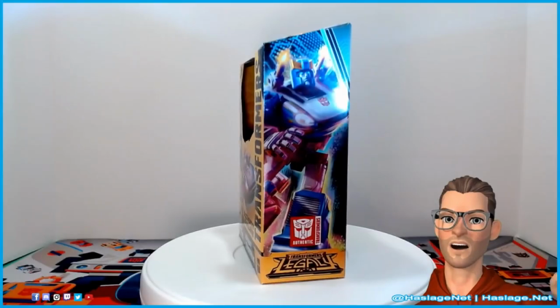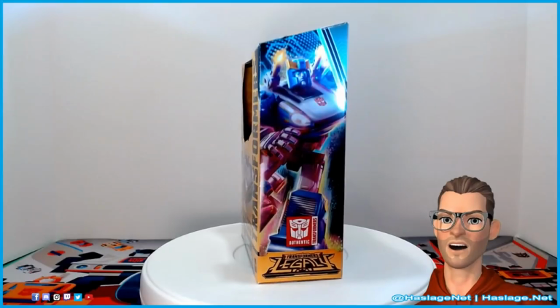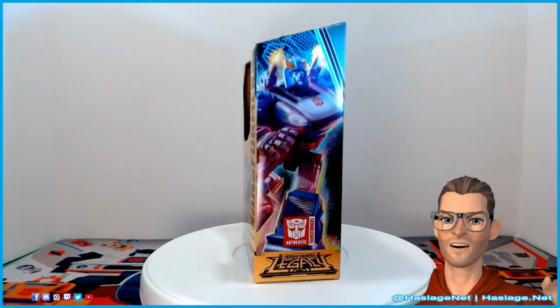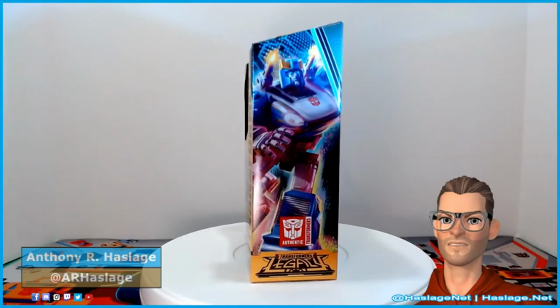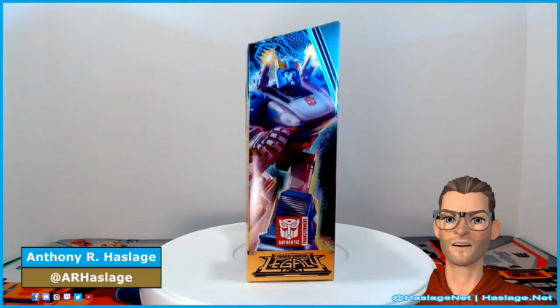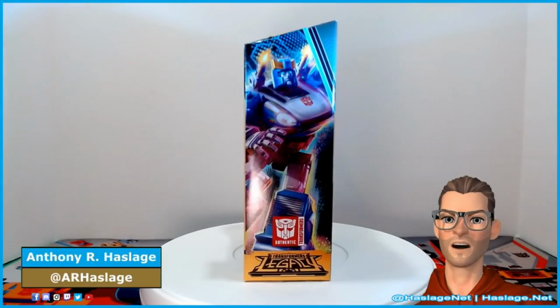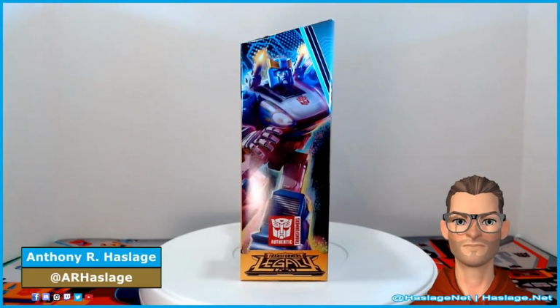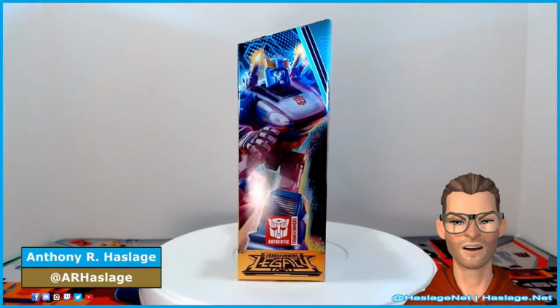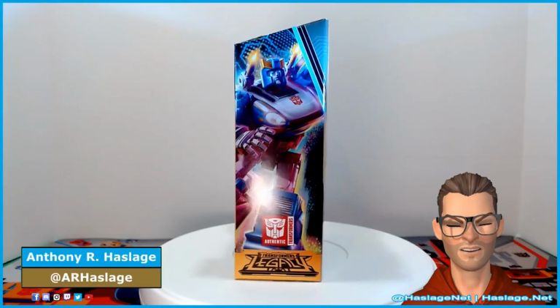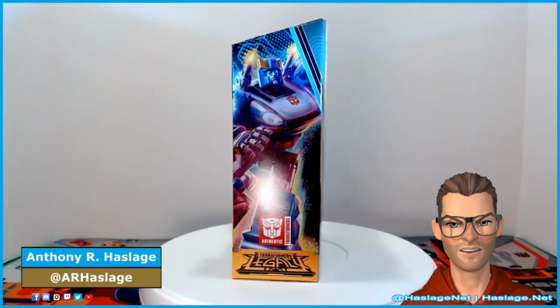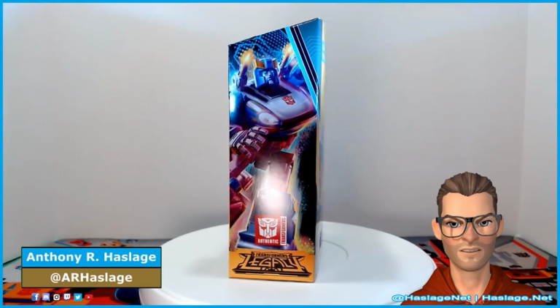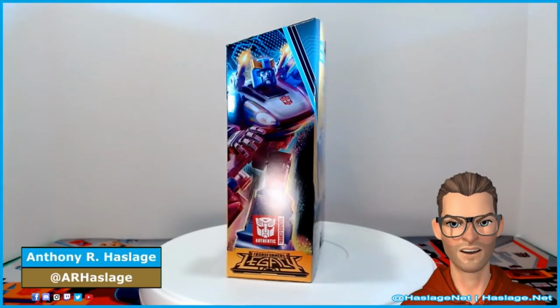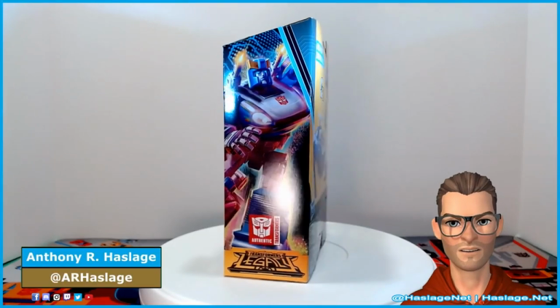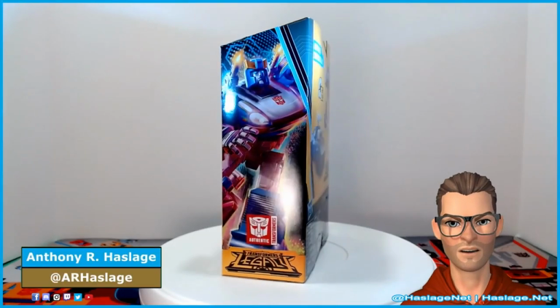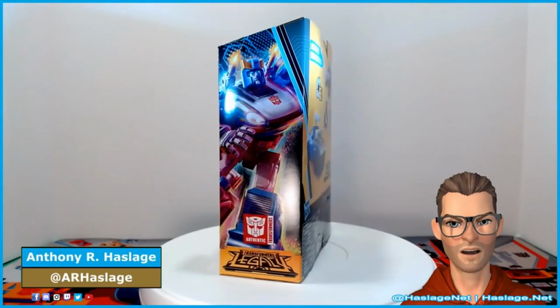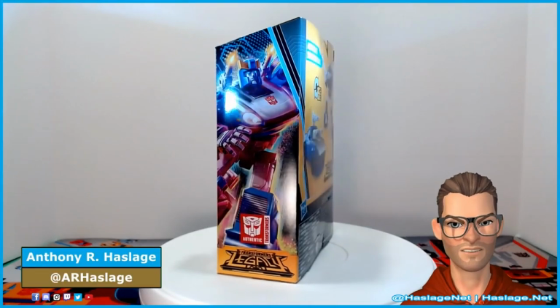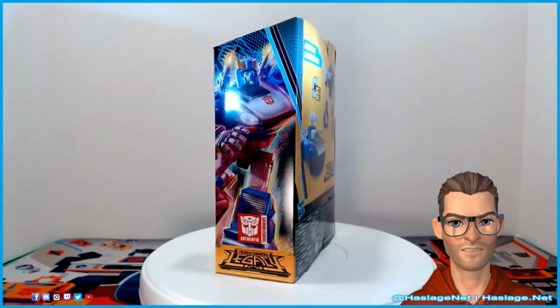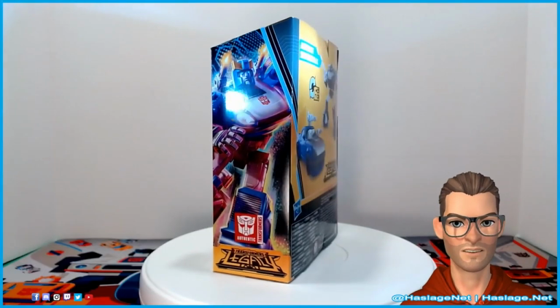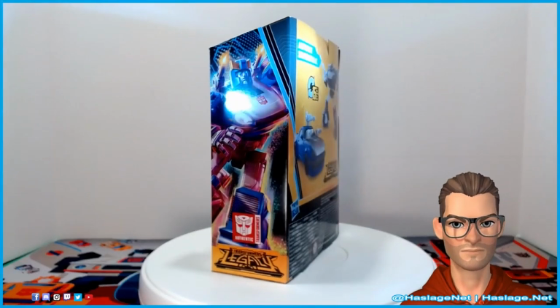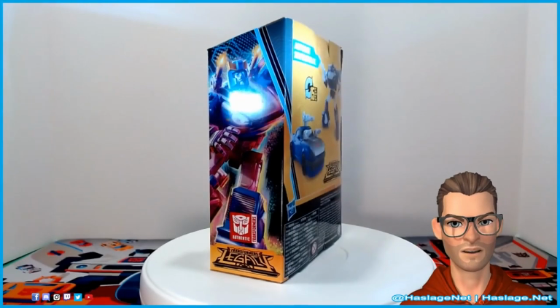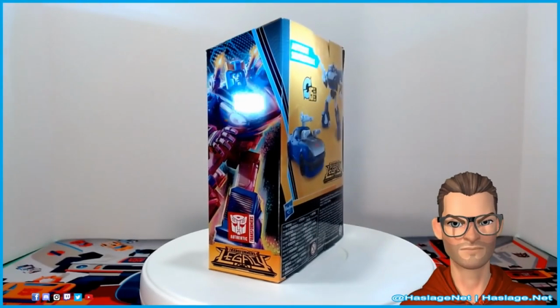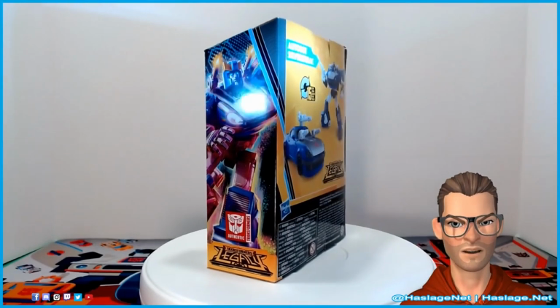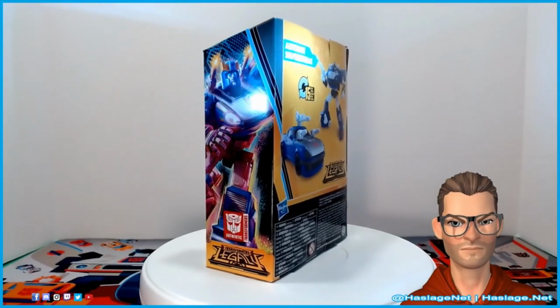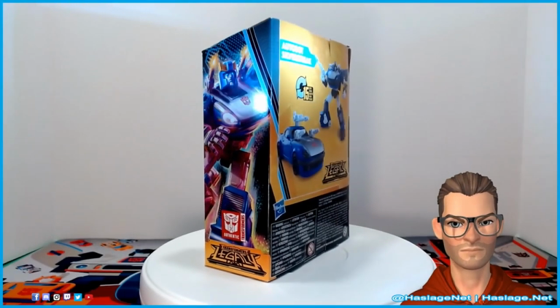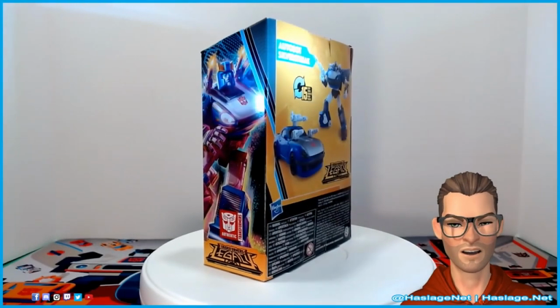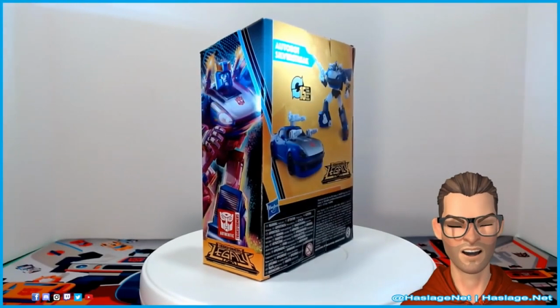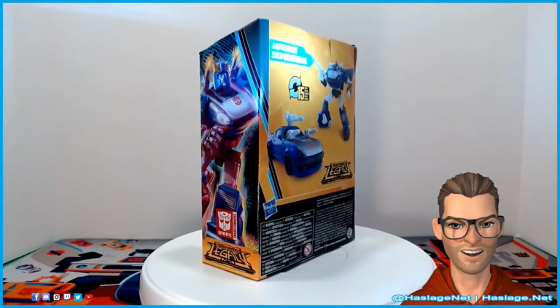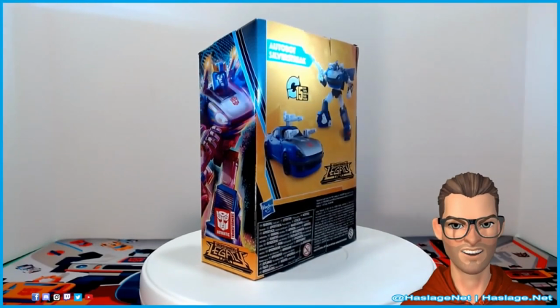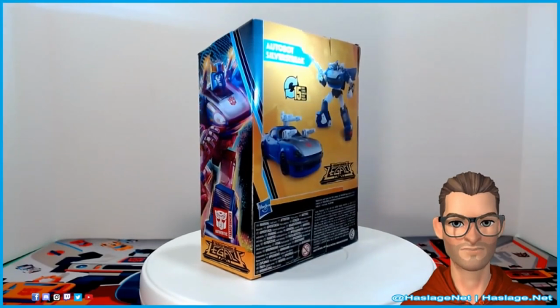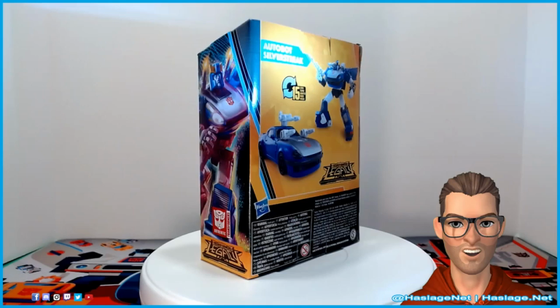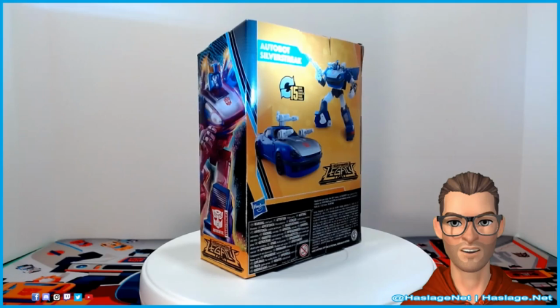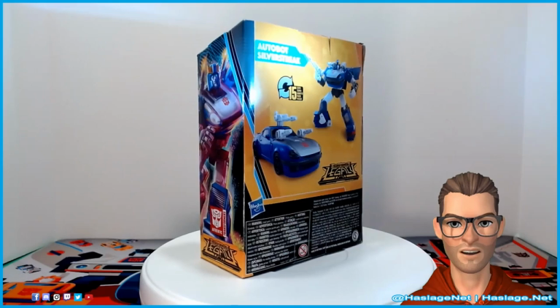Hey Collectors, Anthony from HashesNet here. Today we're taking a look at Transformers Buzzworthy Bumblebee Legacy Silverstreak.